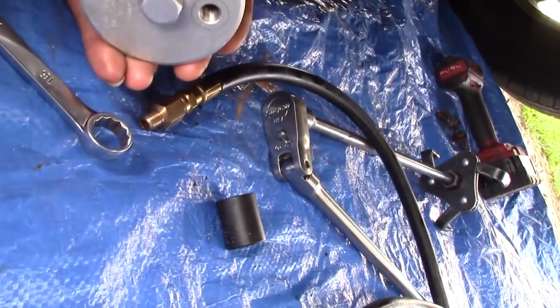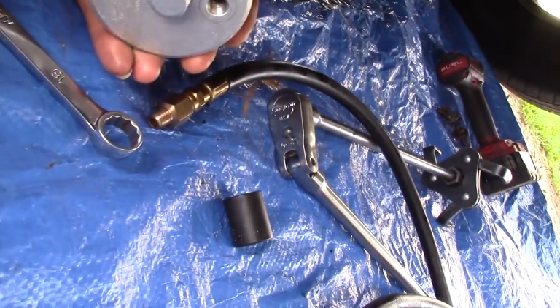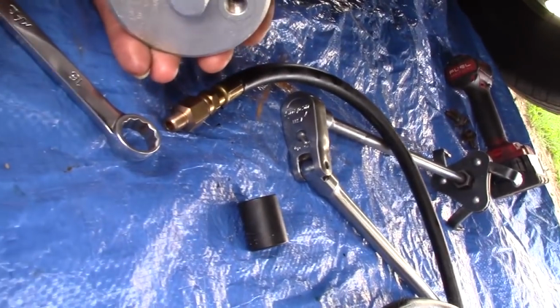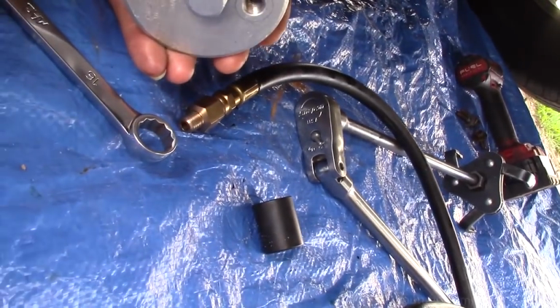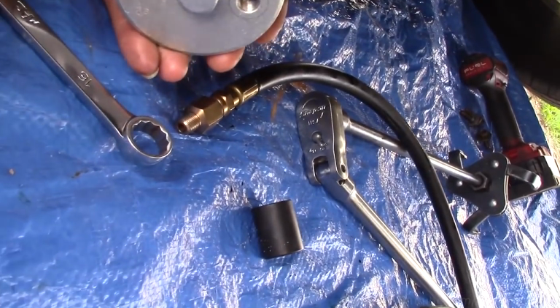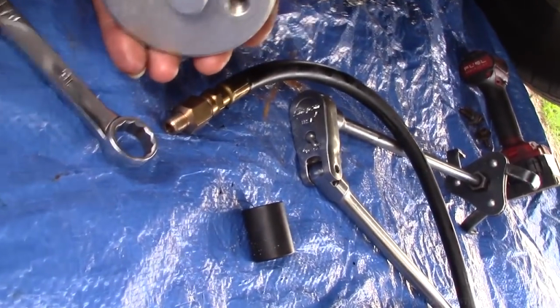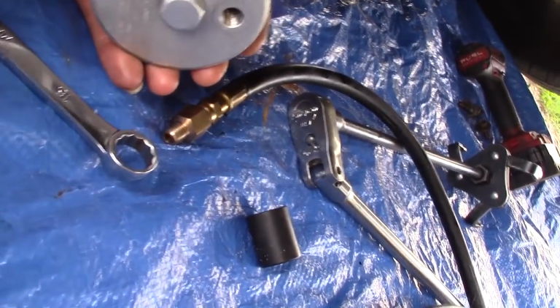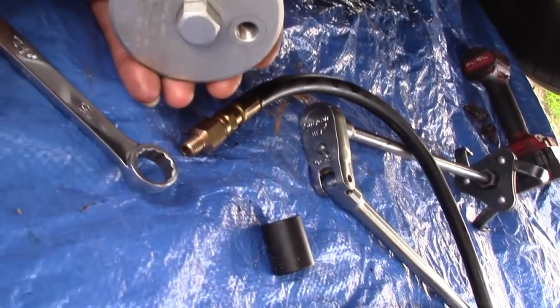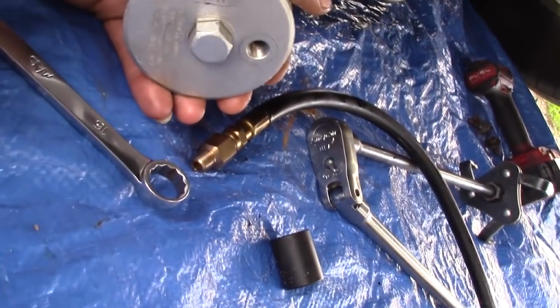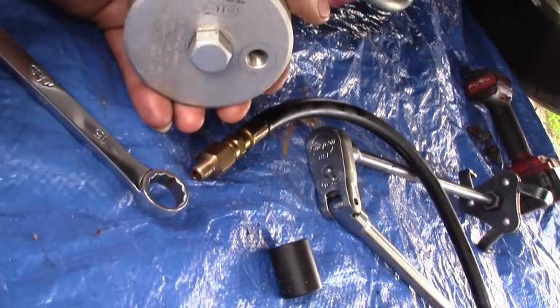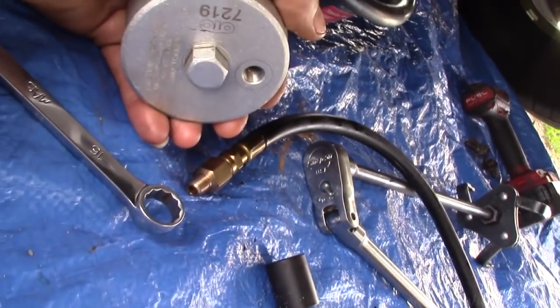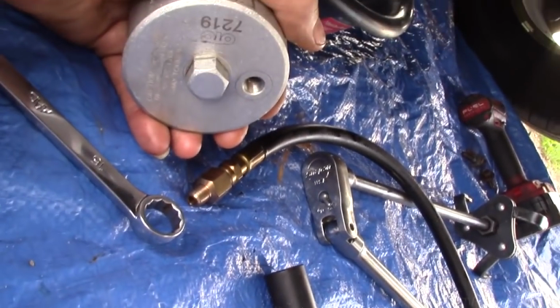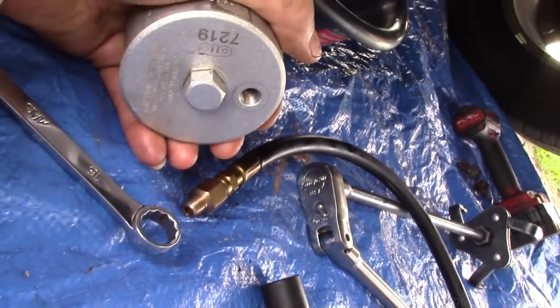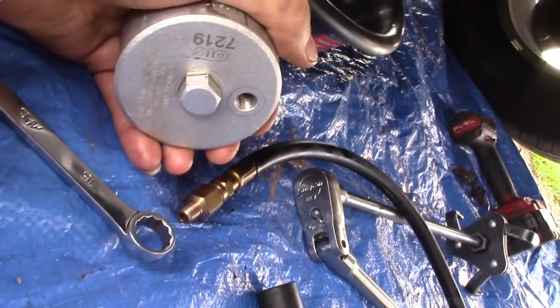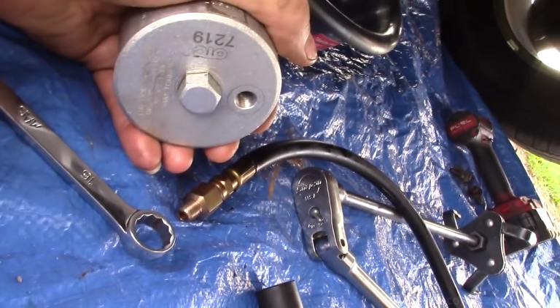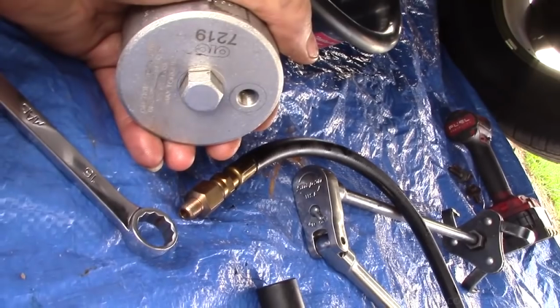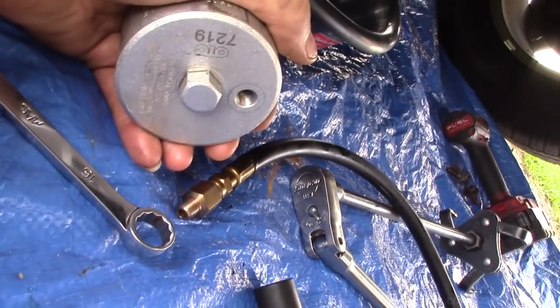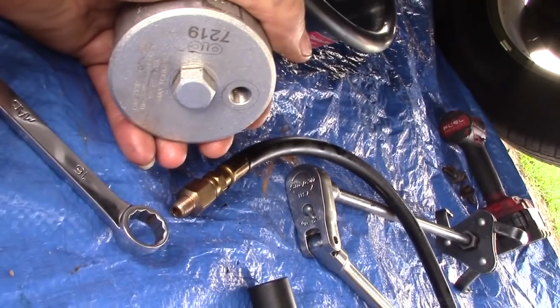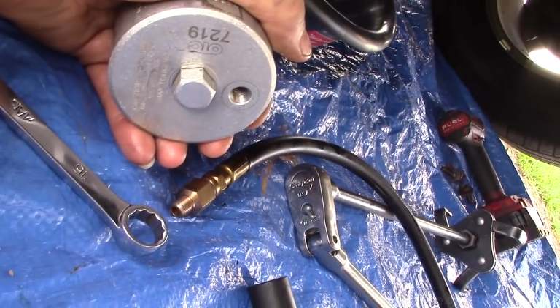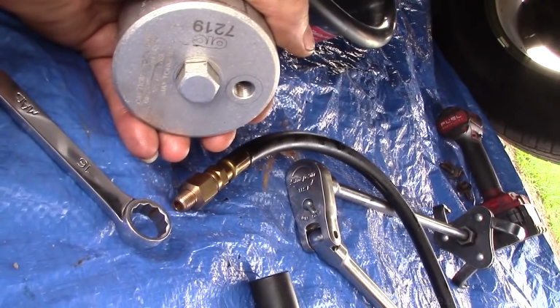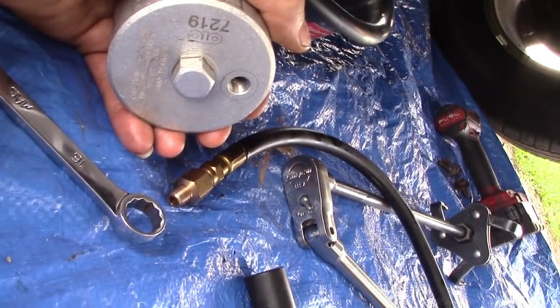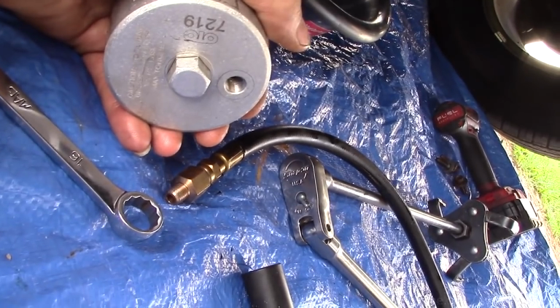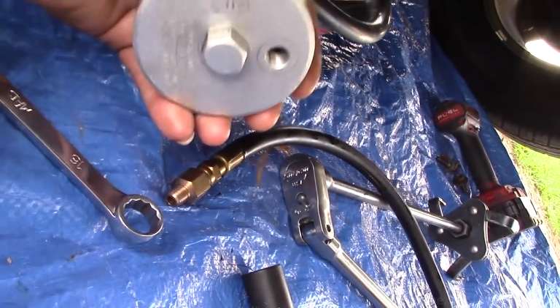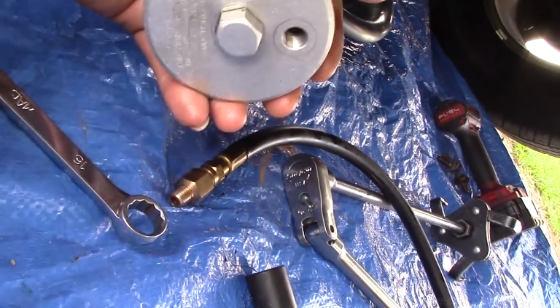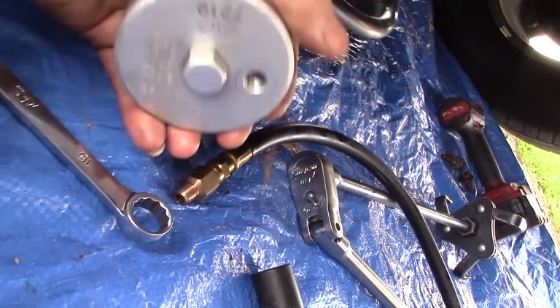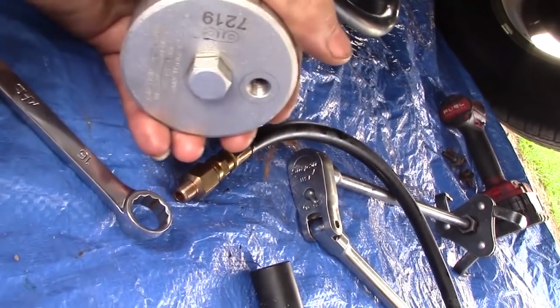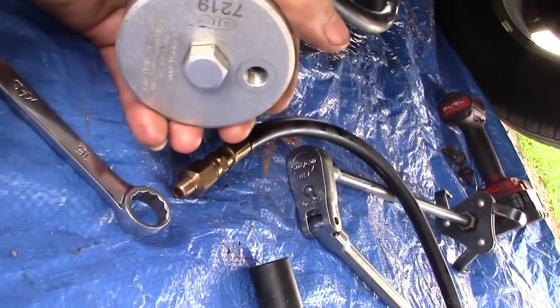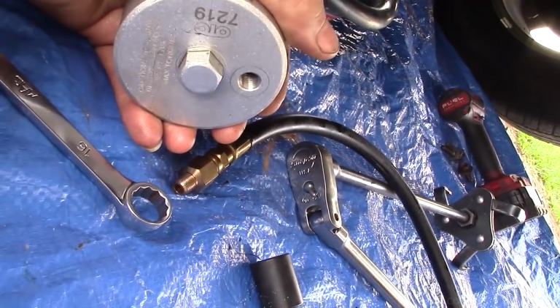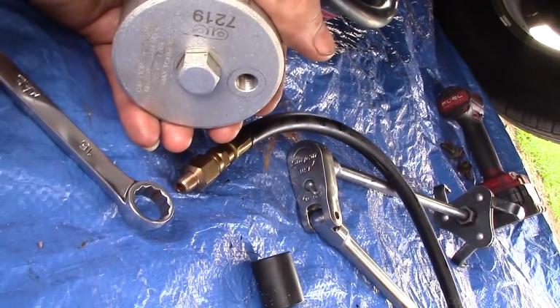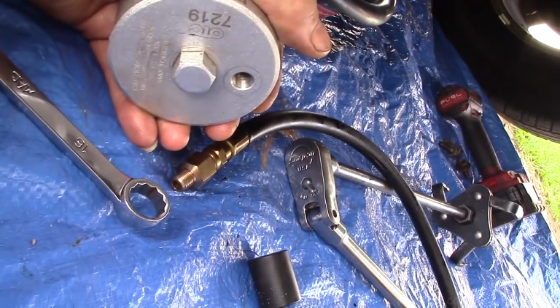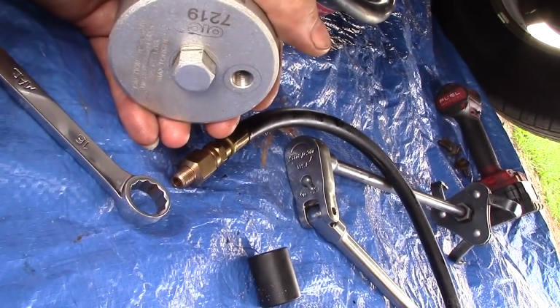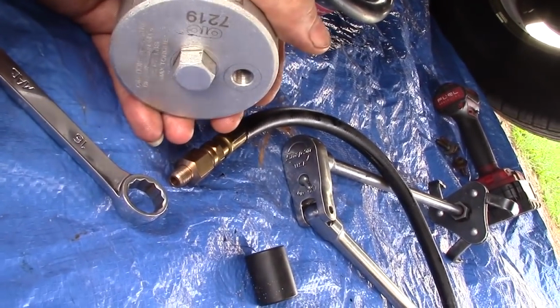I think it's going to be easier to thread the hose on from here - reversed first, and then attach this to the engine.